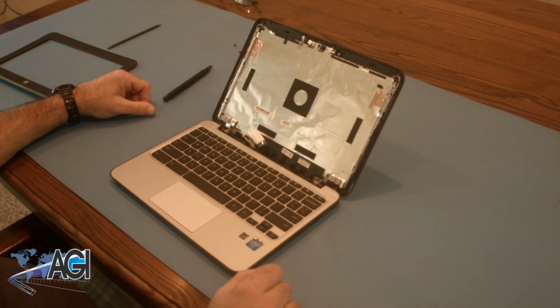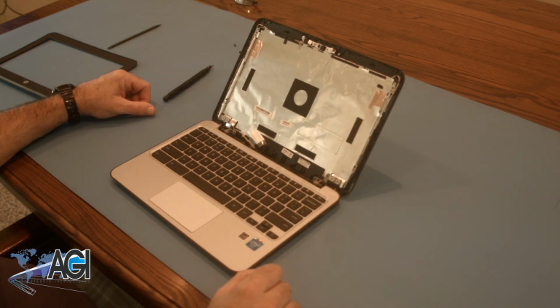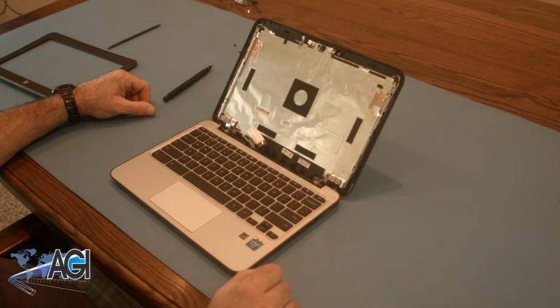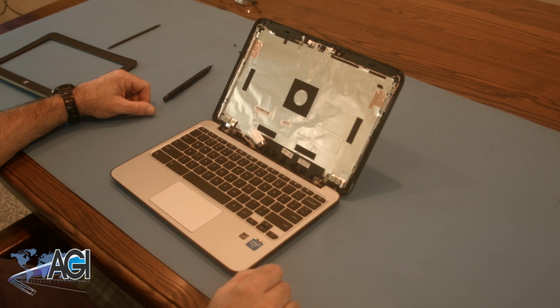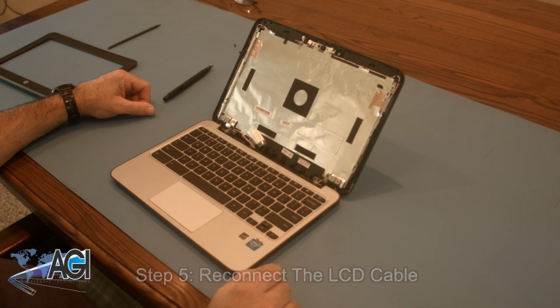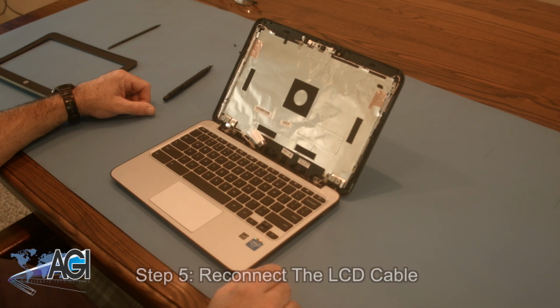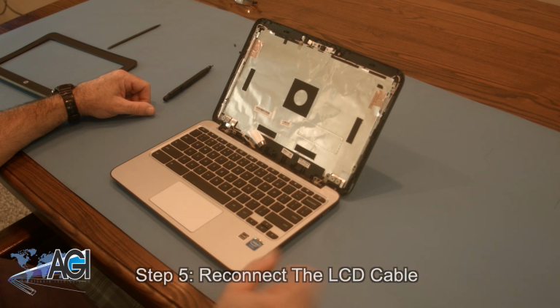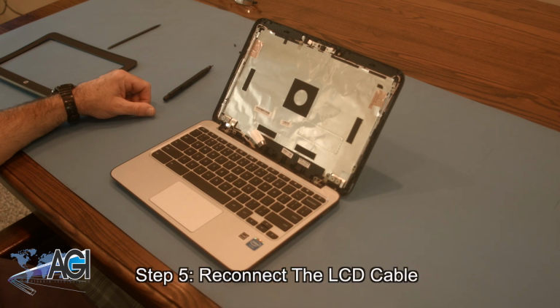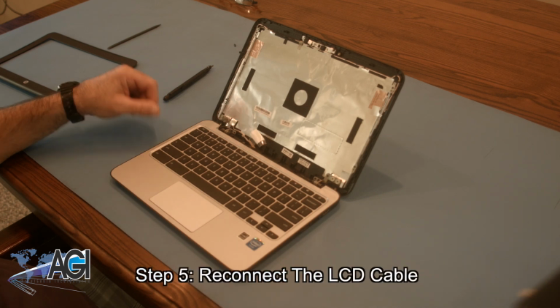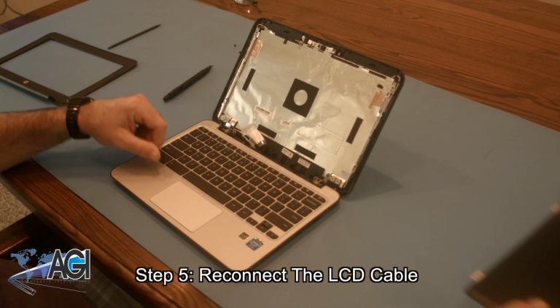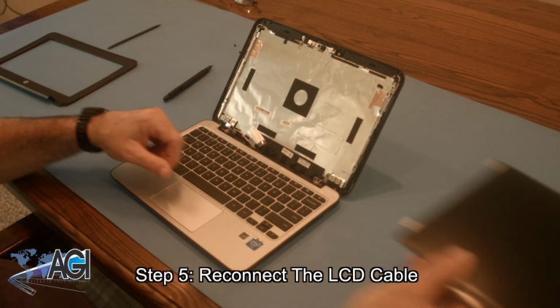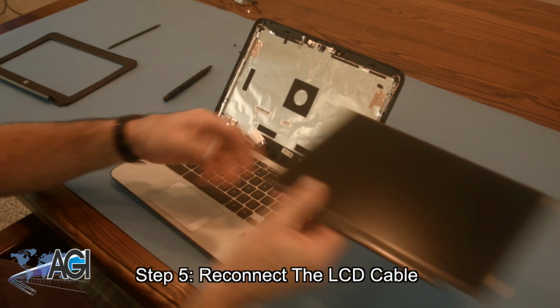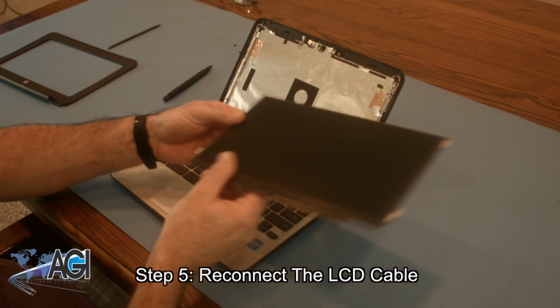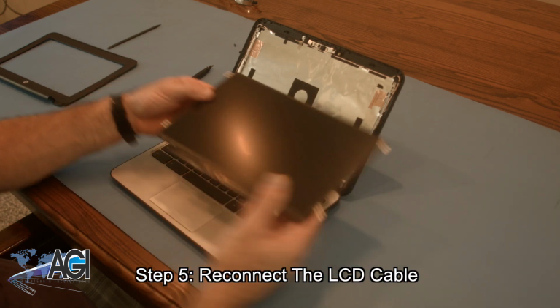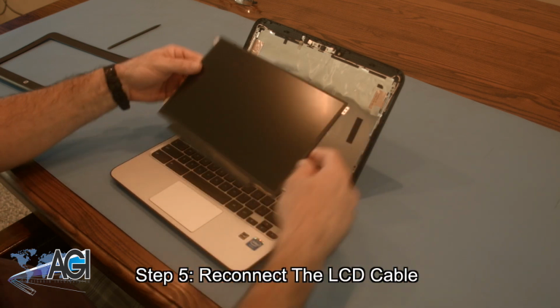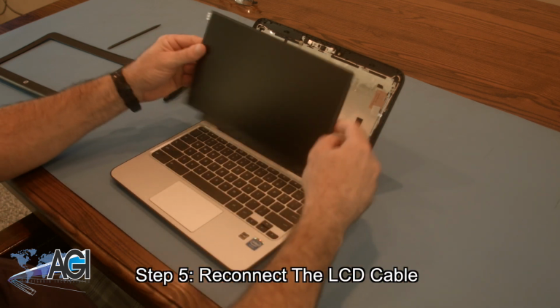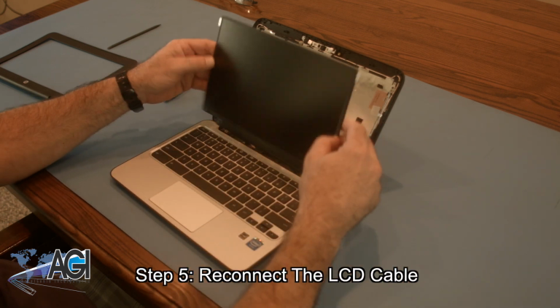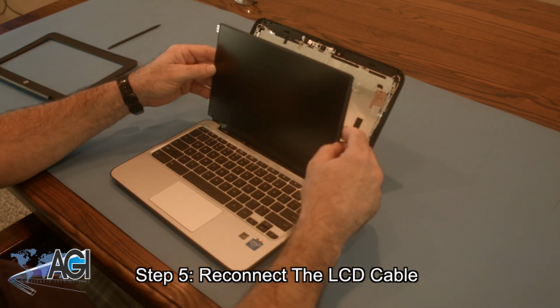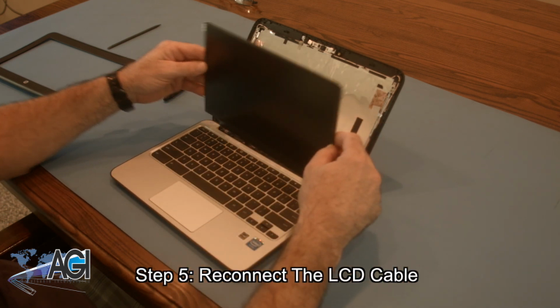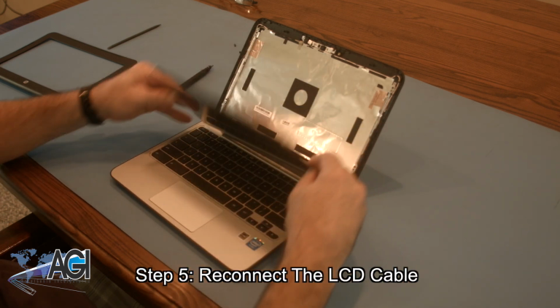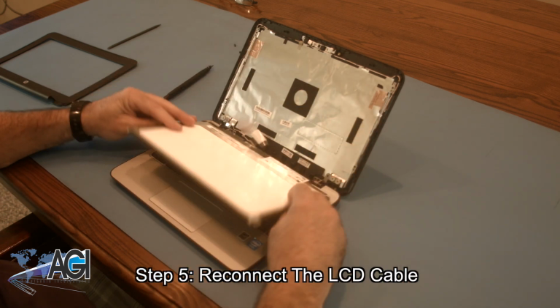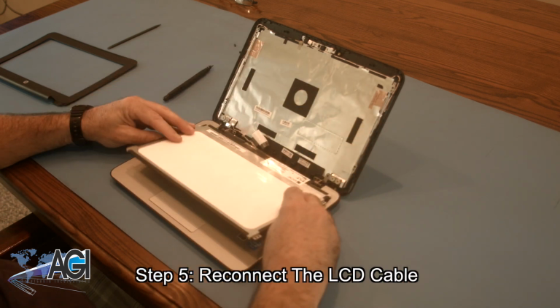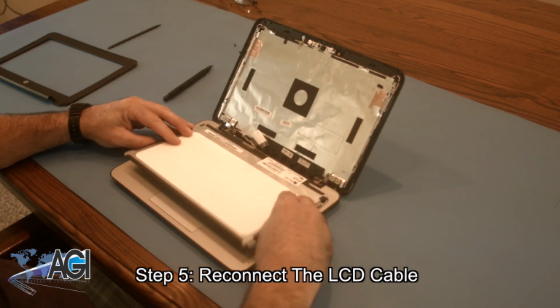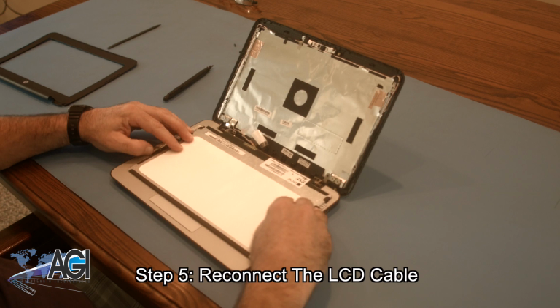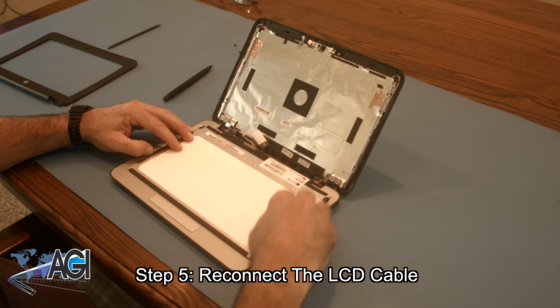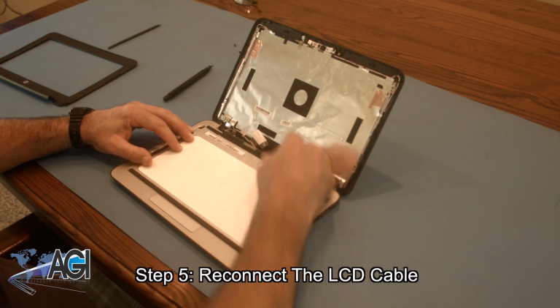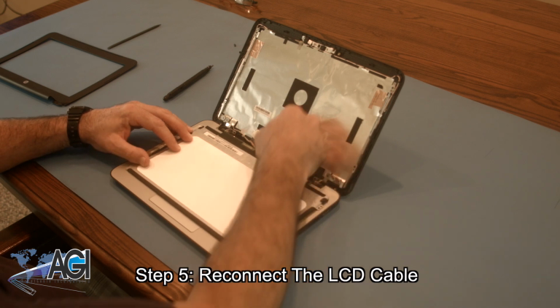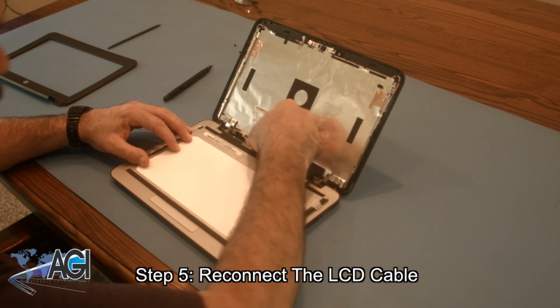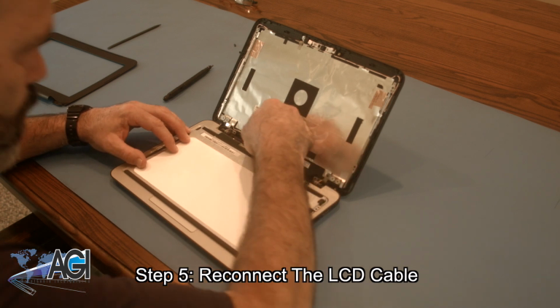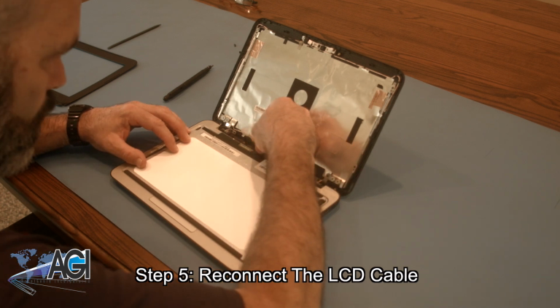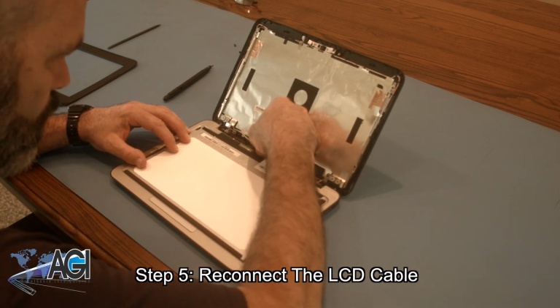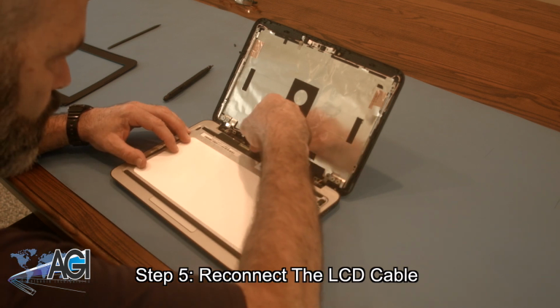Now that the LCD is removed, the first step in the installation of your replacement LCD will be to reconnect the LCD cable.